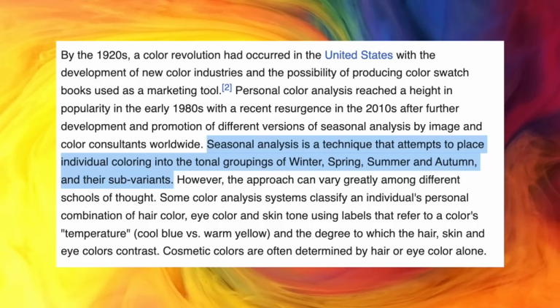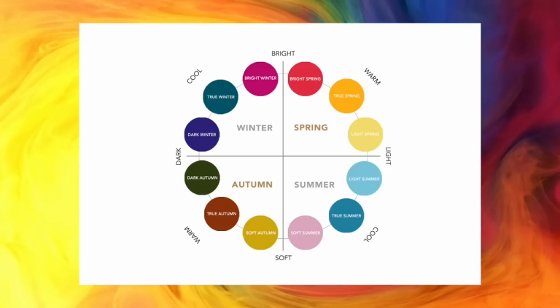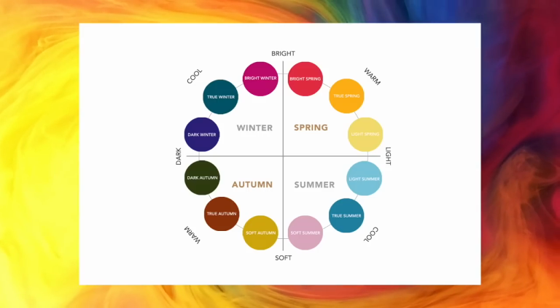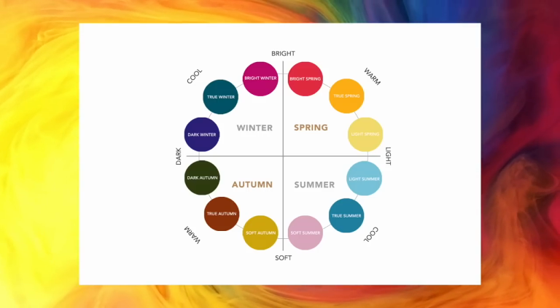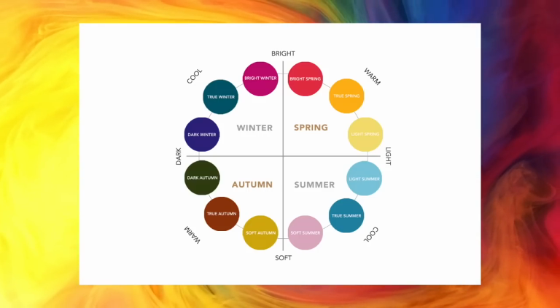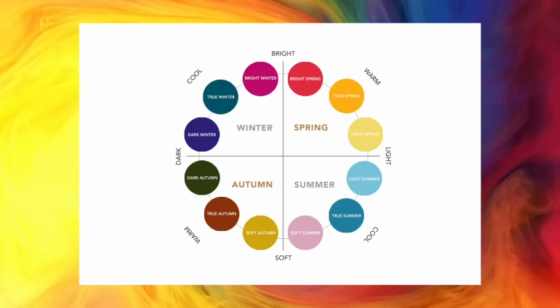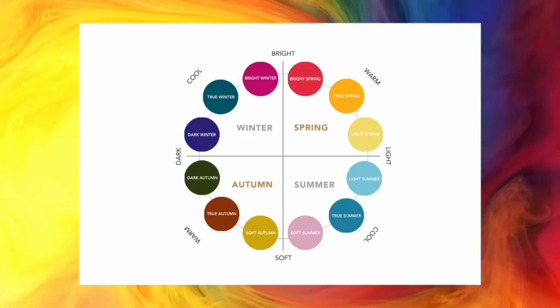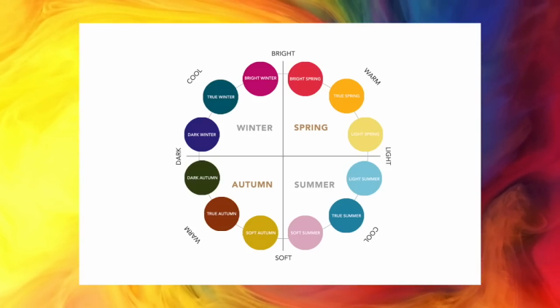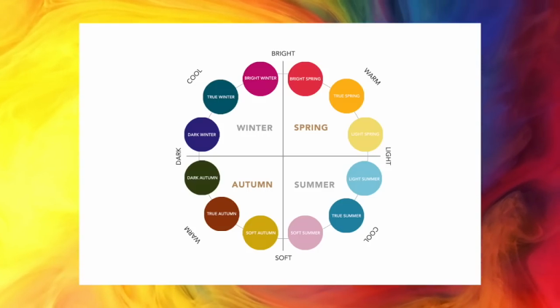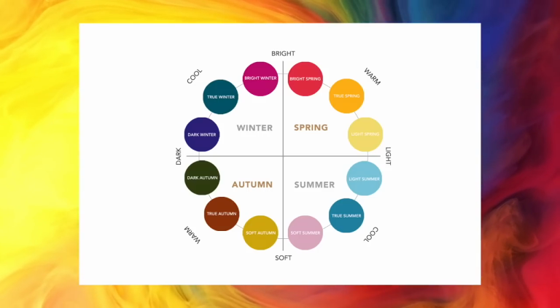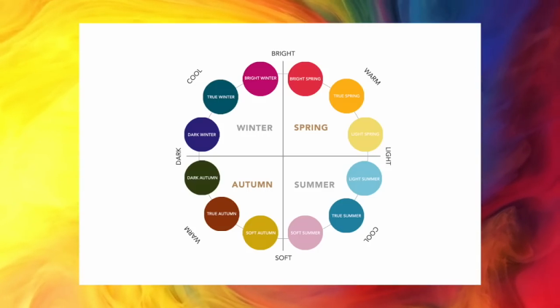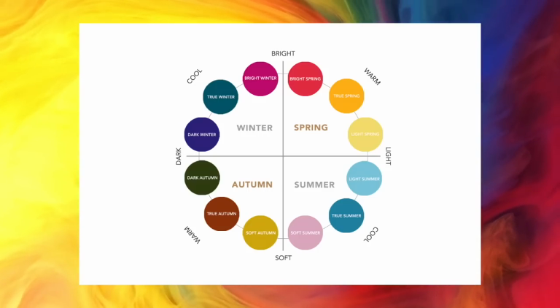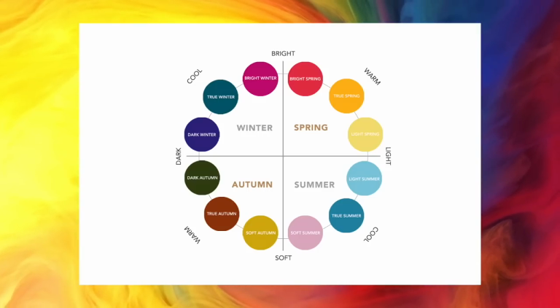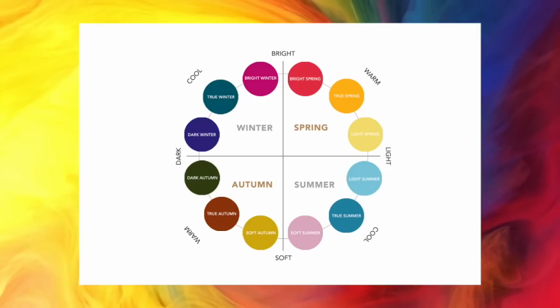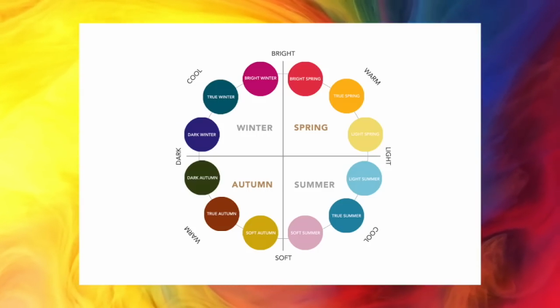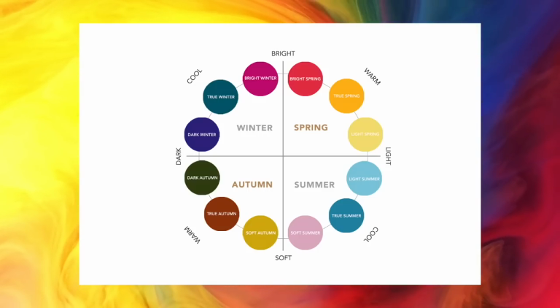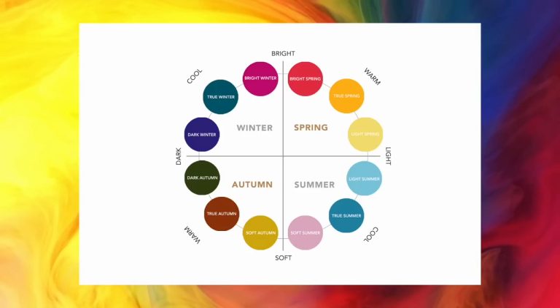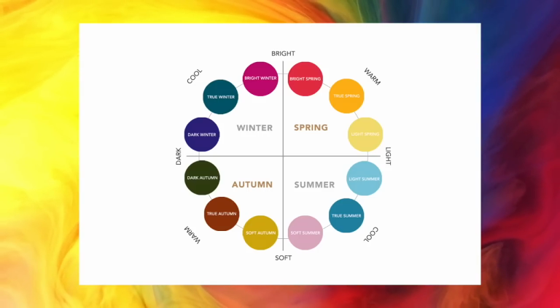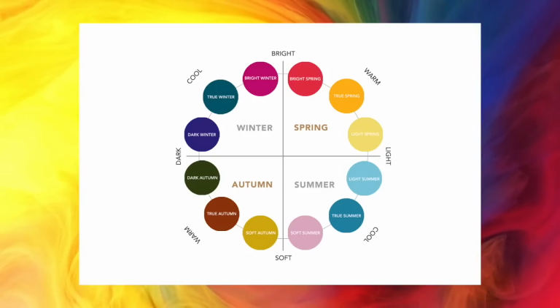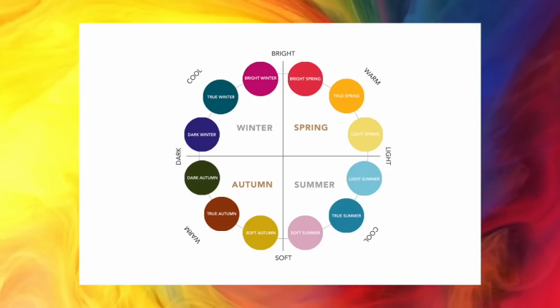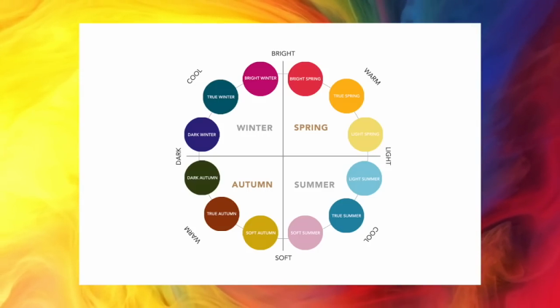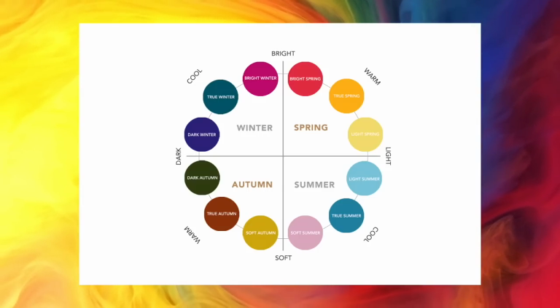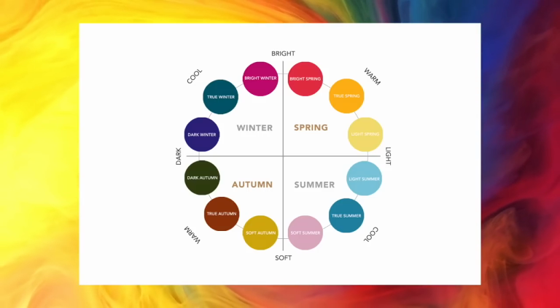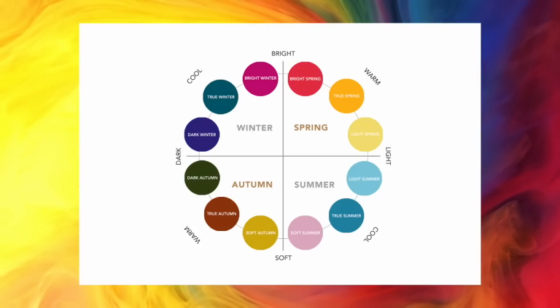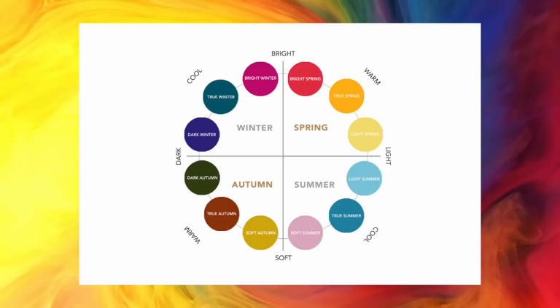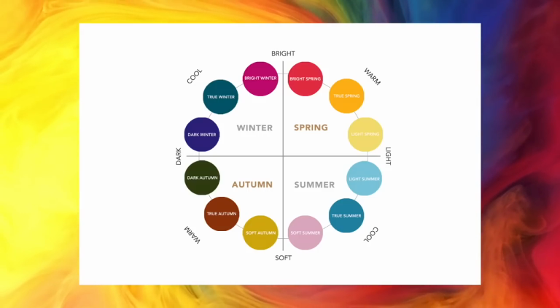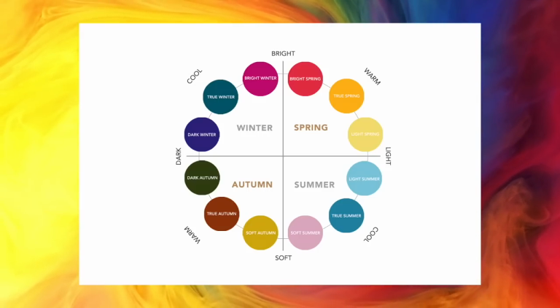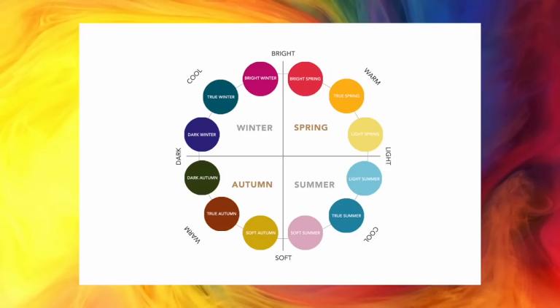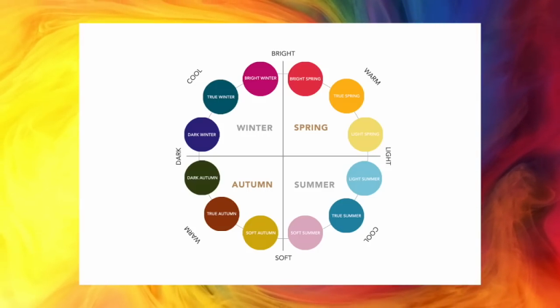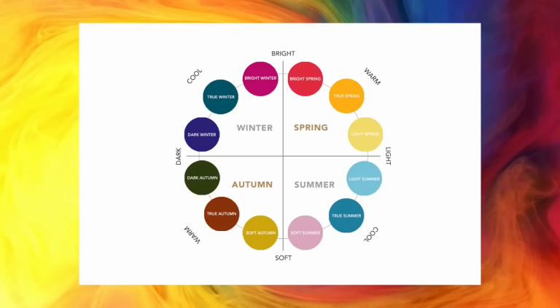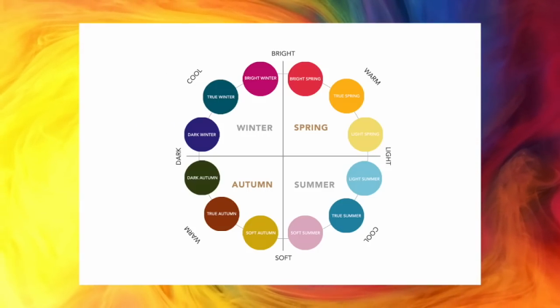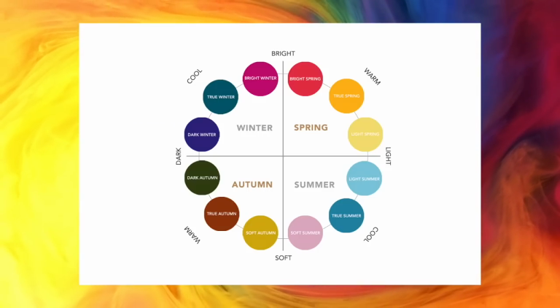So you can be a bright spring, a deep winter, a cool summer, a dark autumn — and about 12 to 14 variants in between.